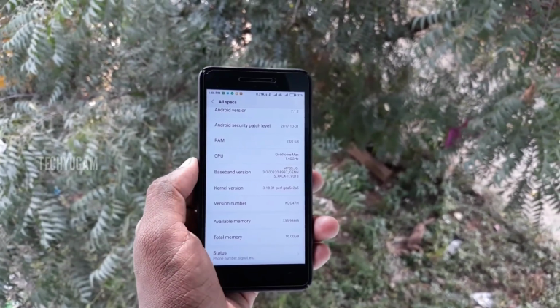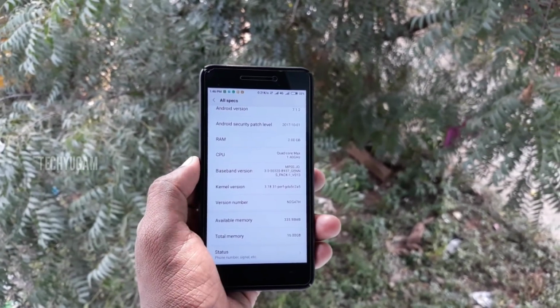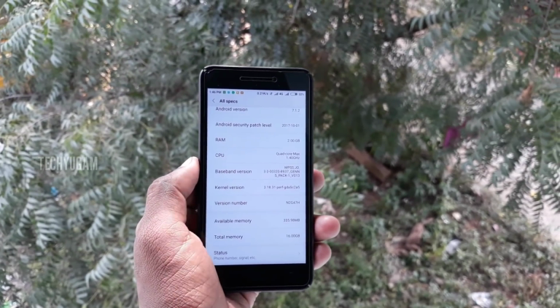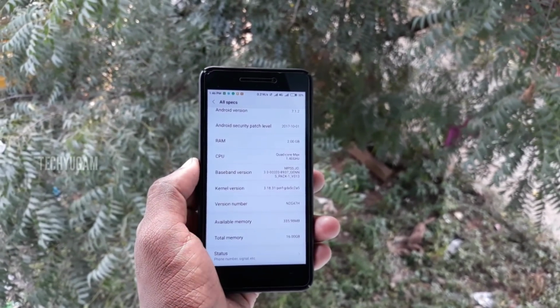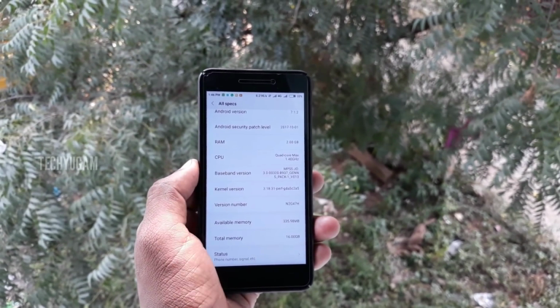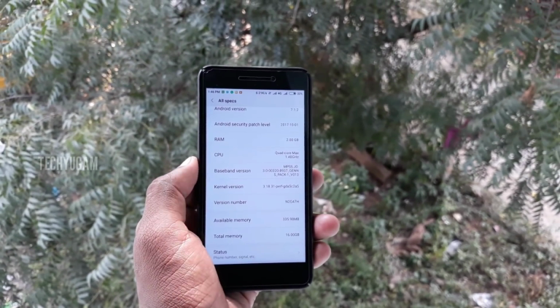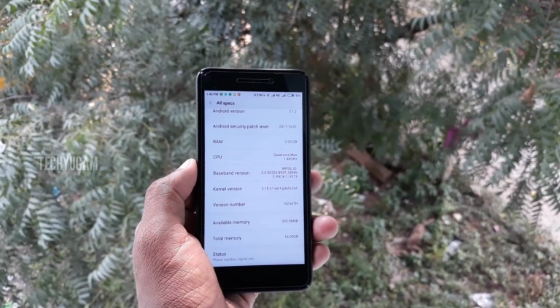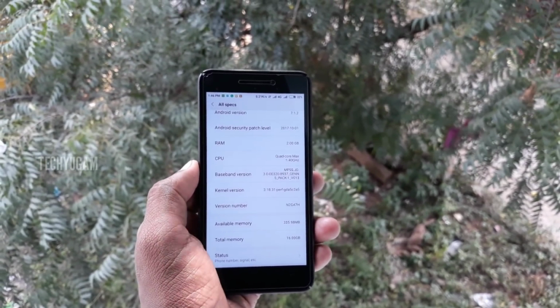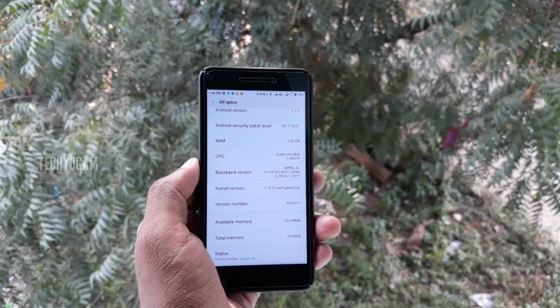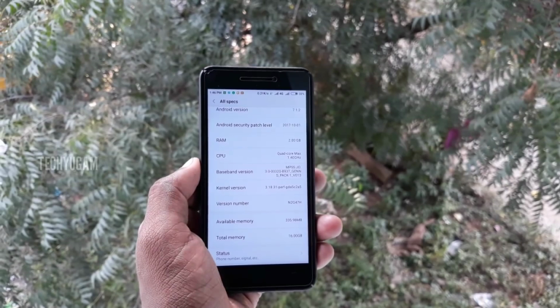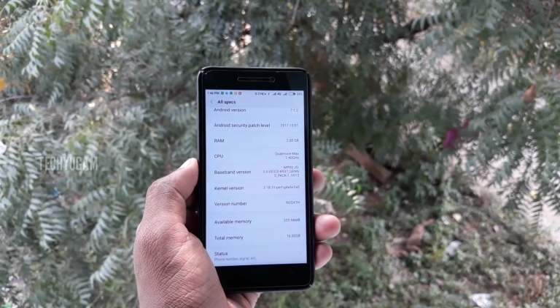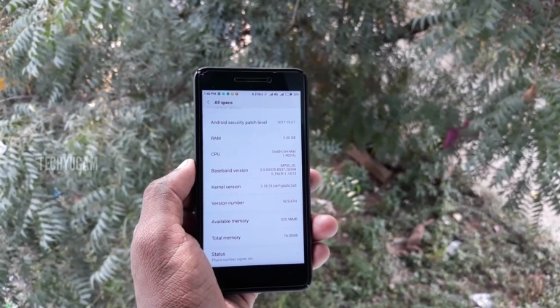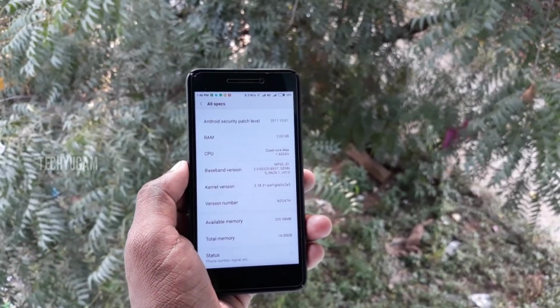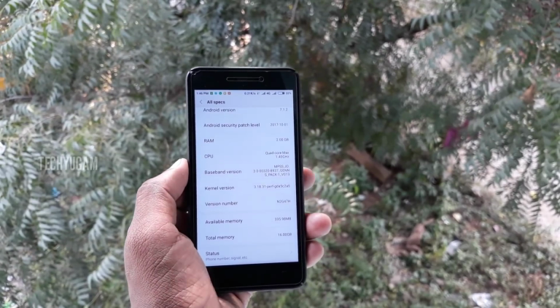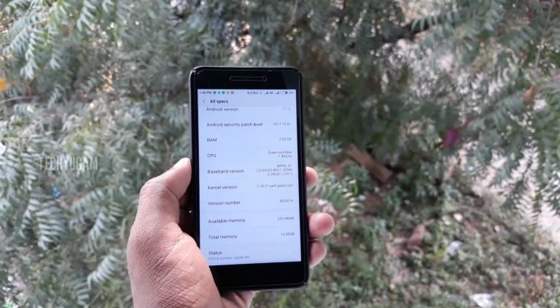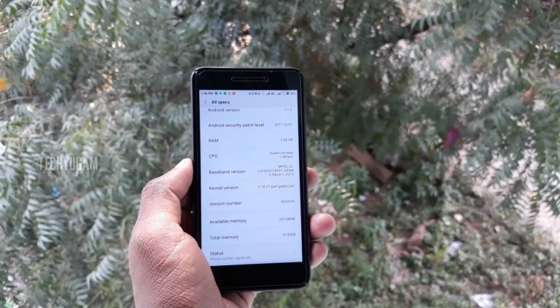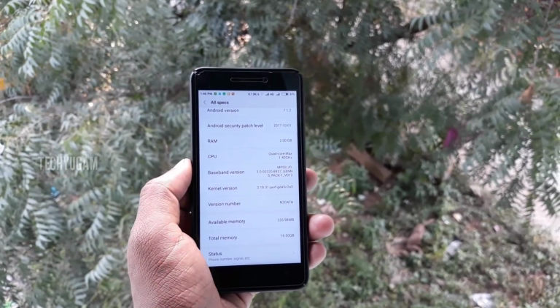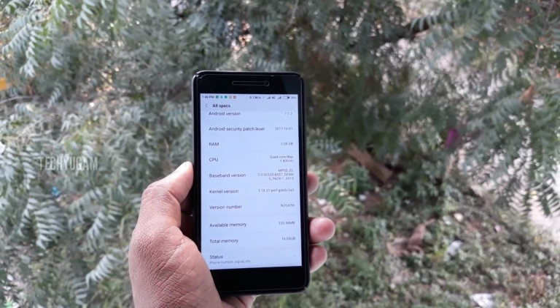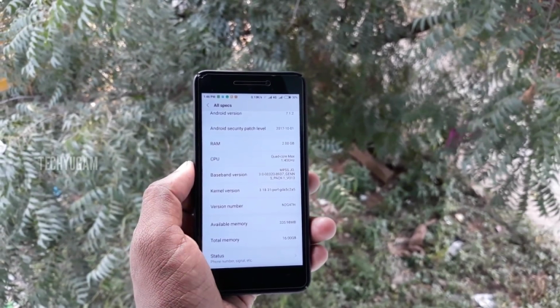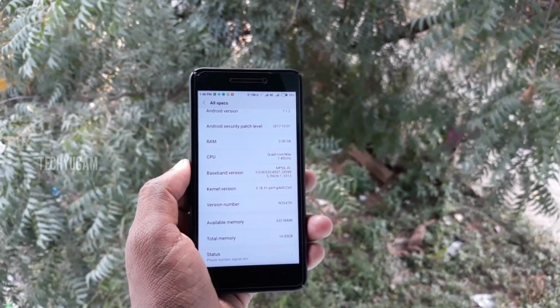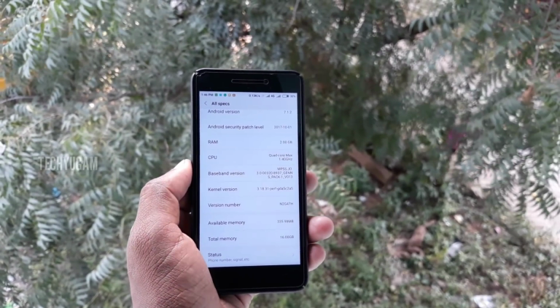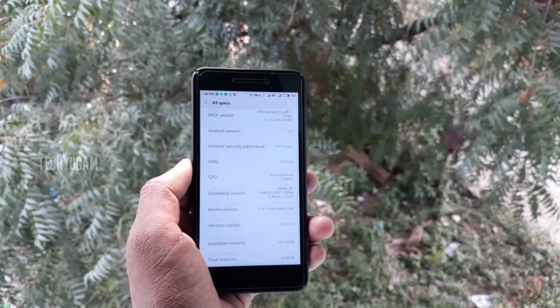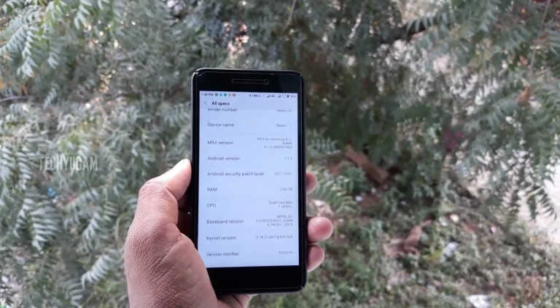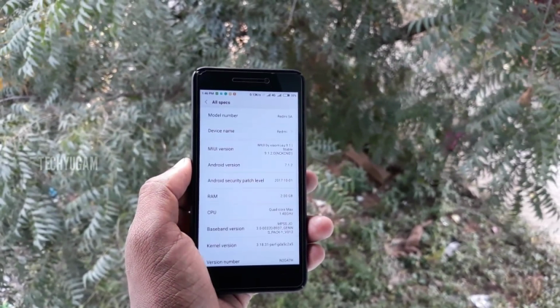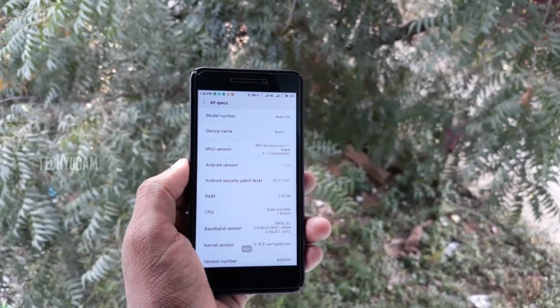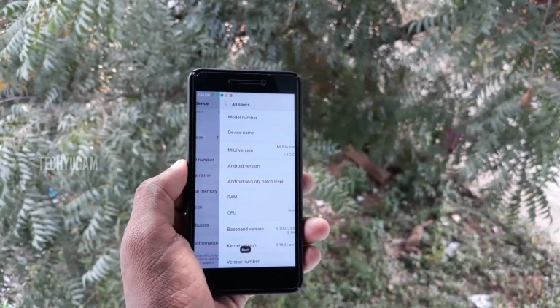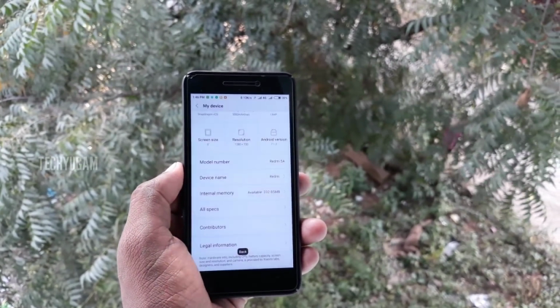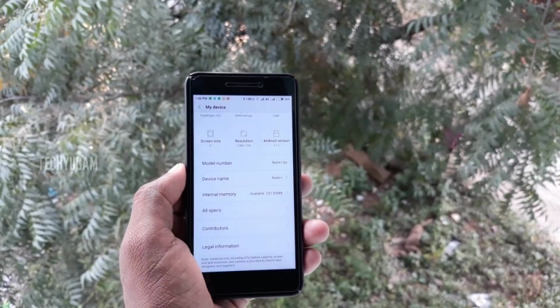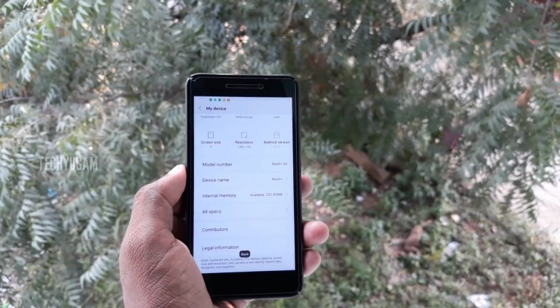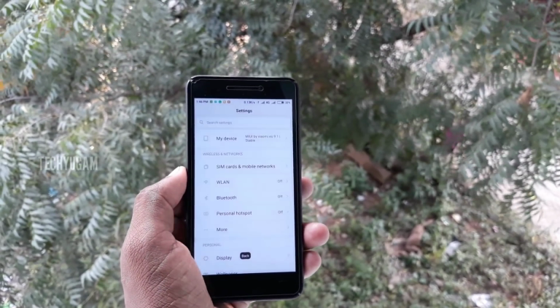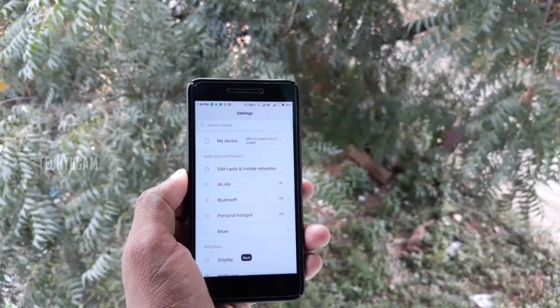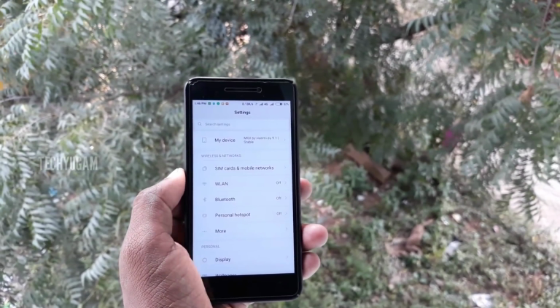Xiaomi failed to release the MIUI 8 stable ROM, but we are releasing the MIUI 9 EU stable ROM.